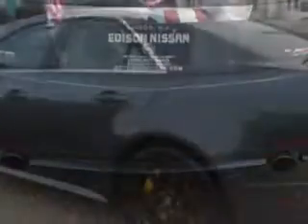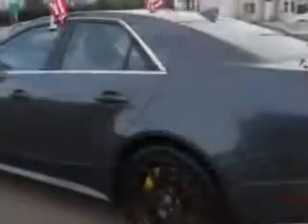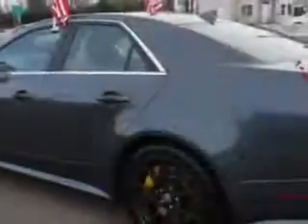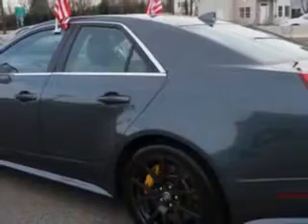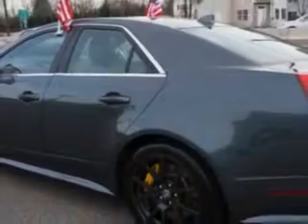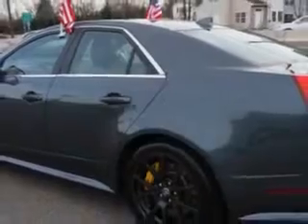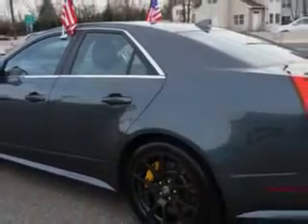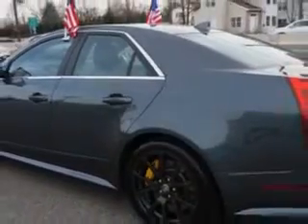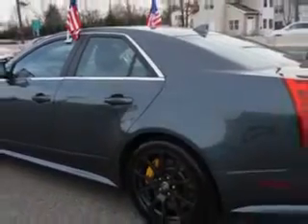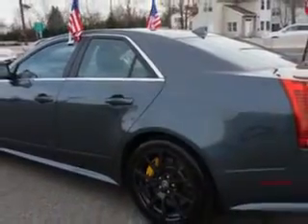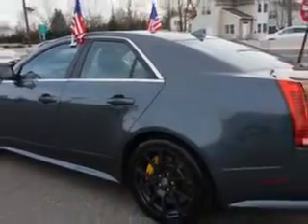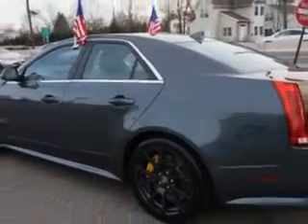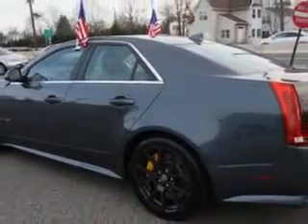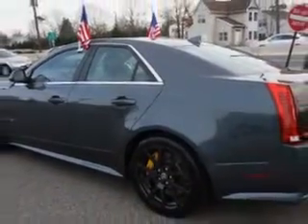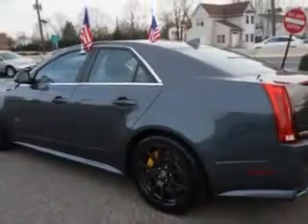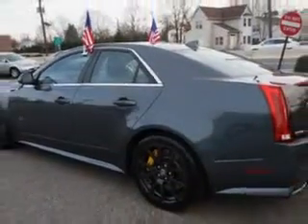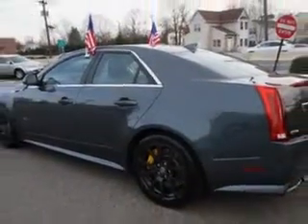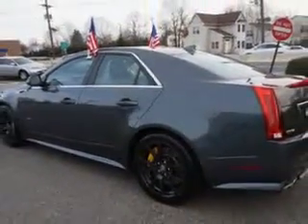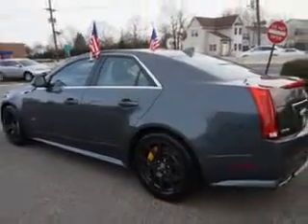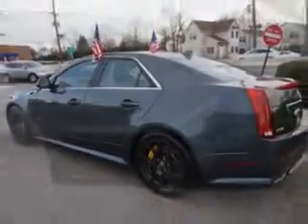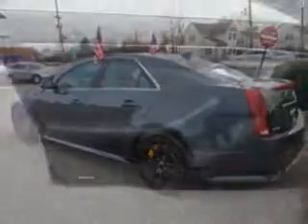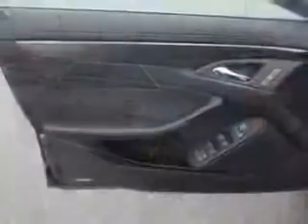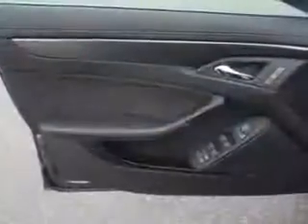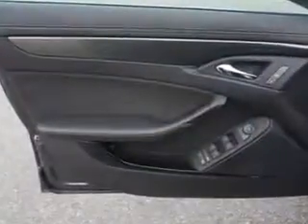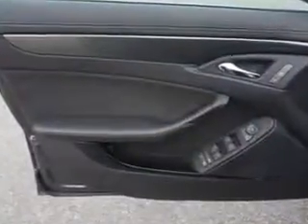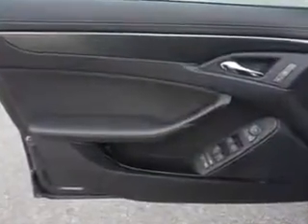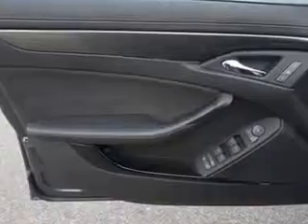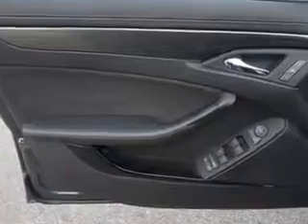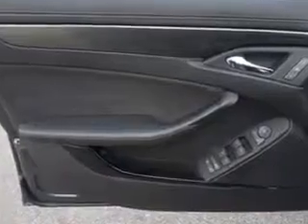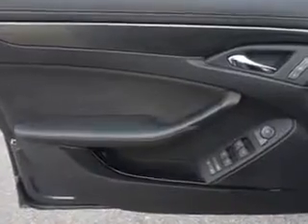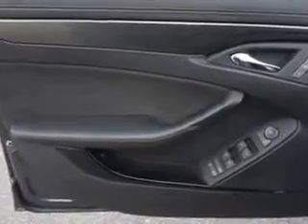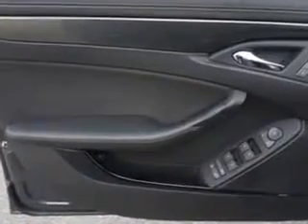Enjoy the drive and have peace of mind in this 2012 Cadillac CTS-V. See us at Edison Nissan today.